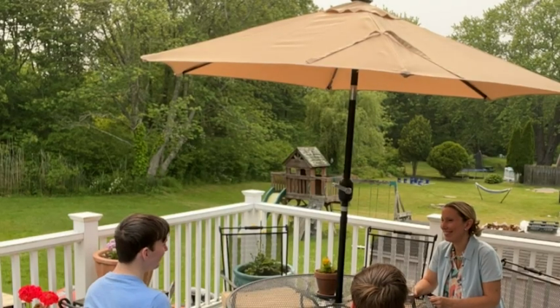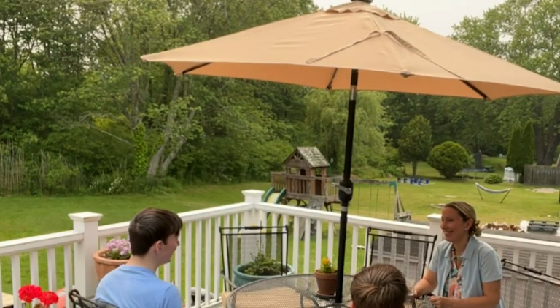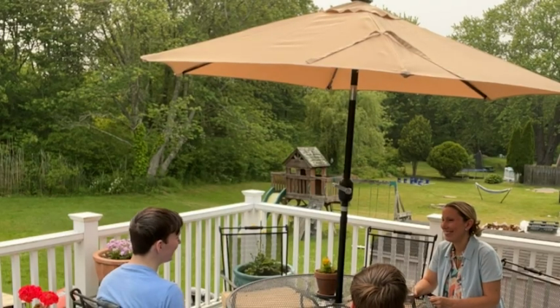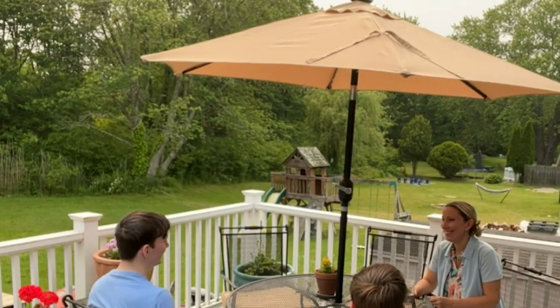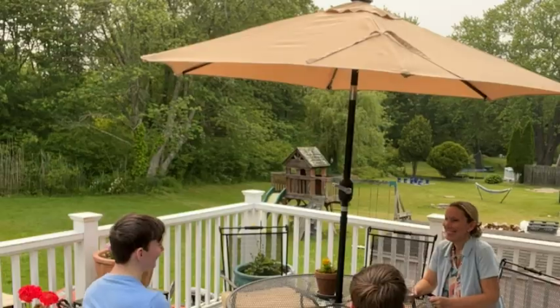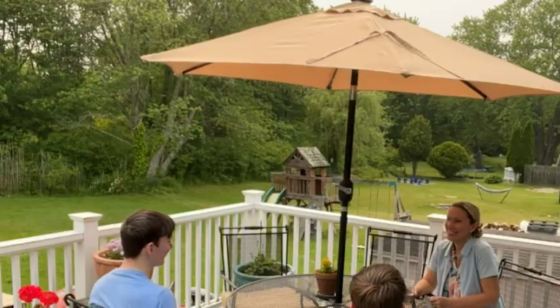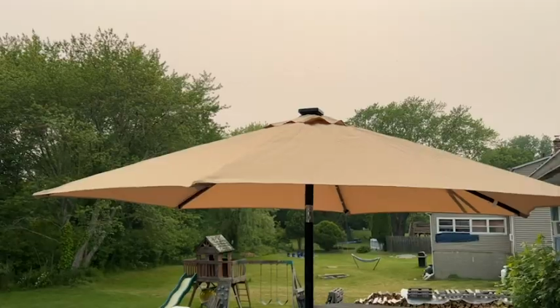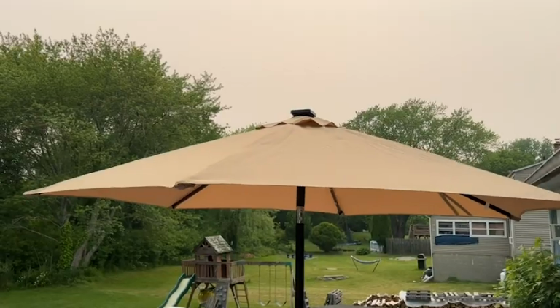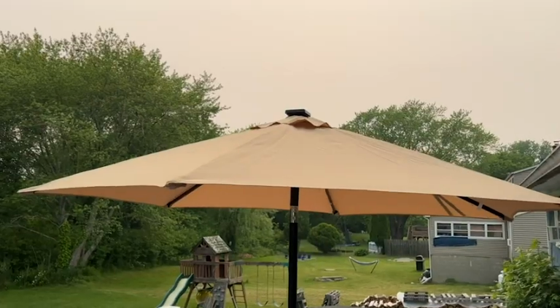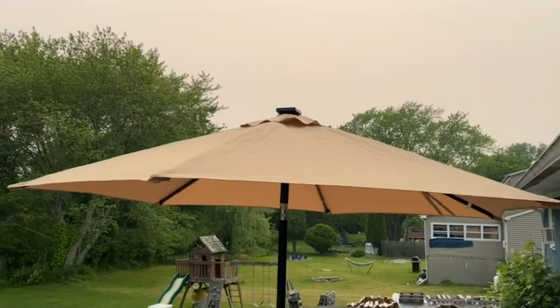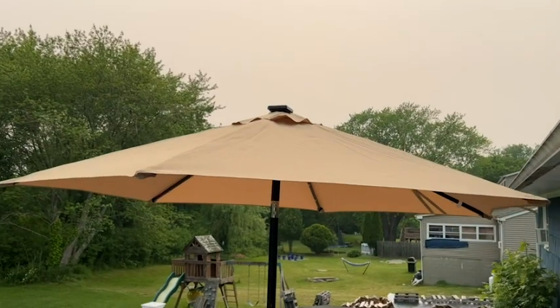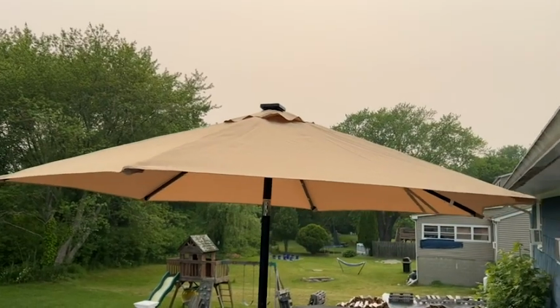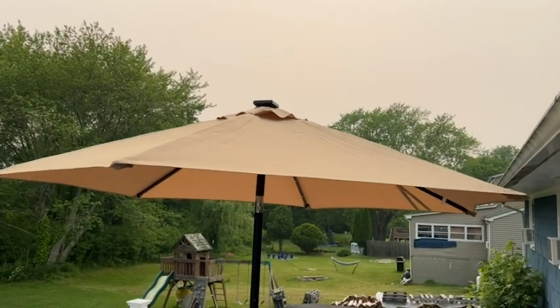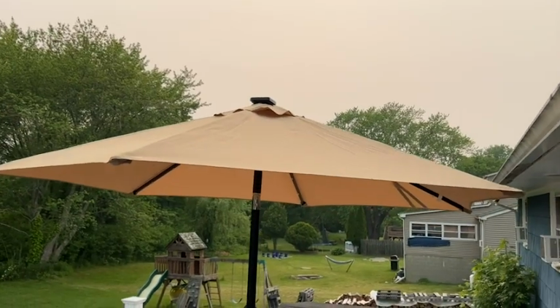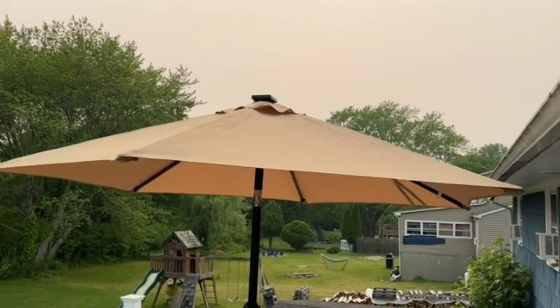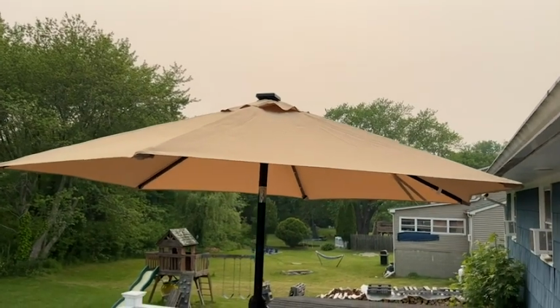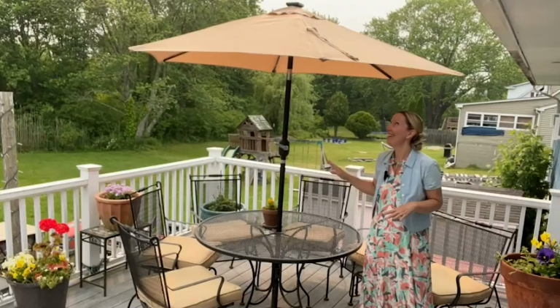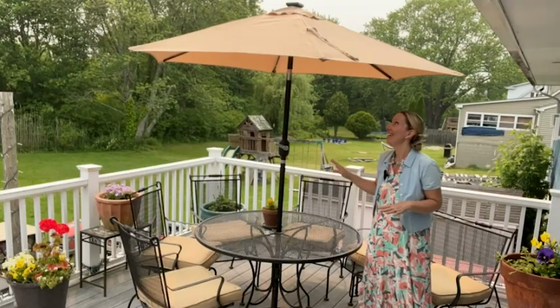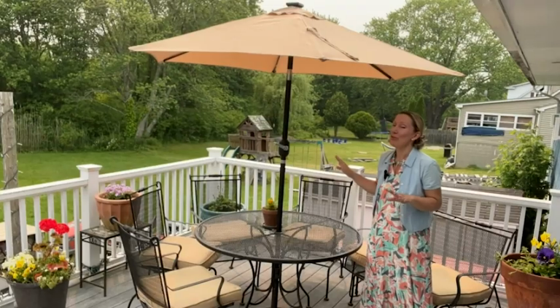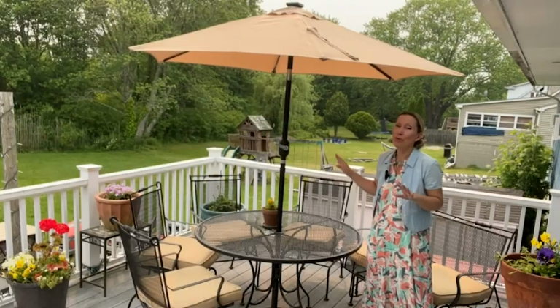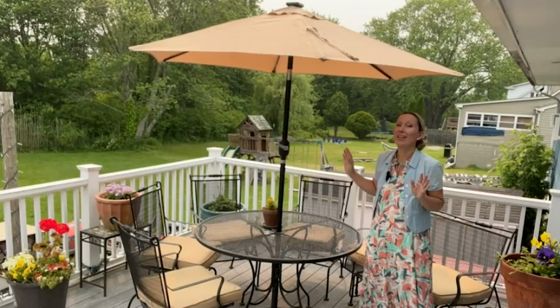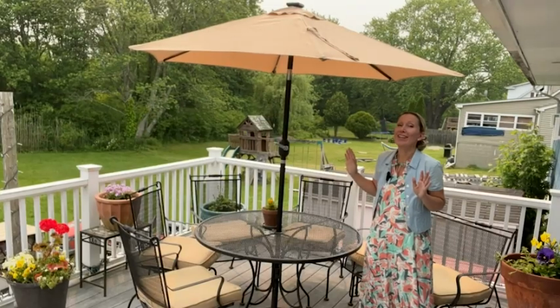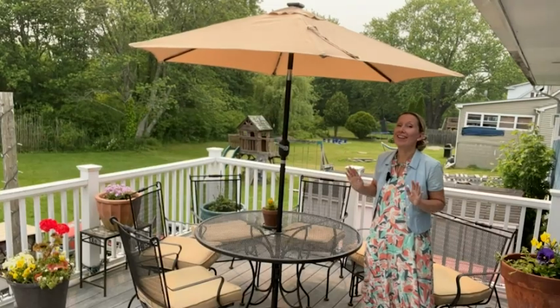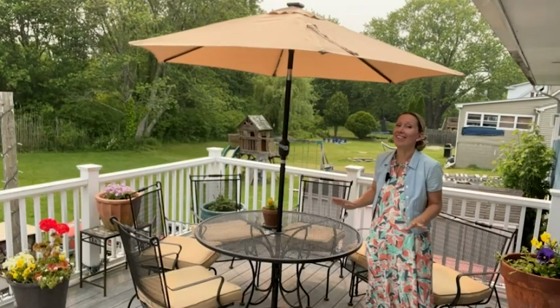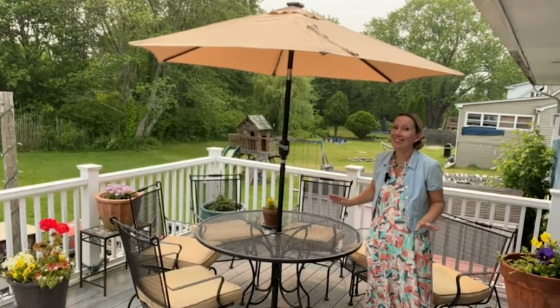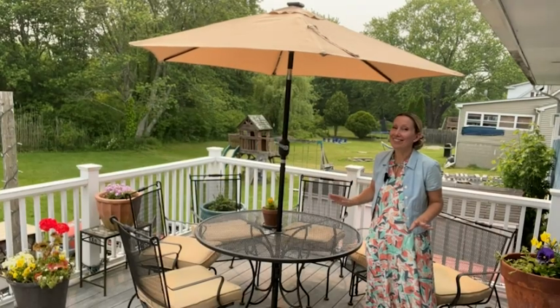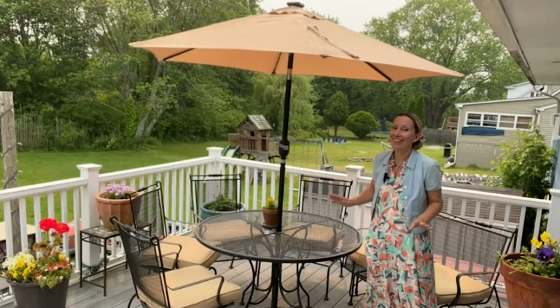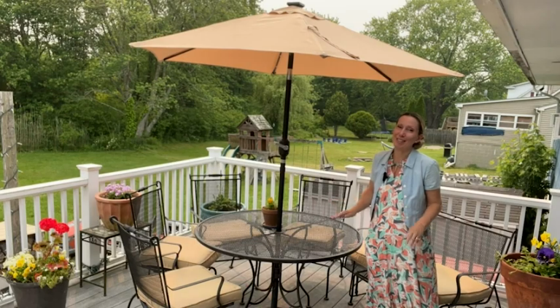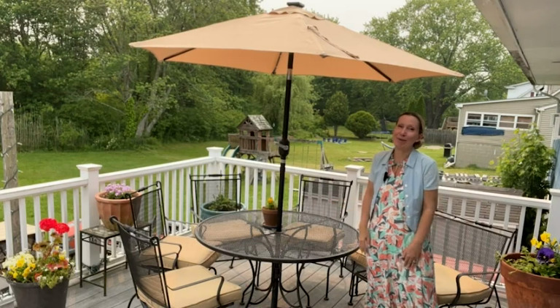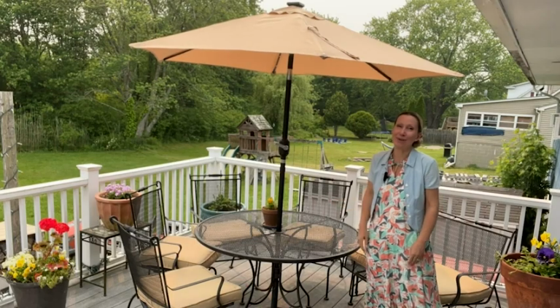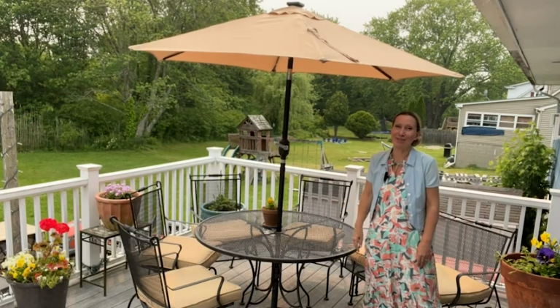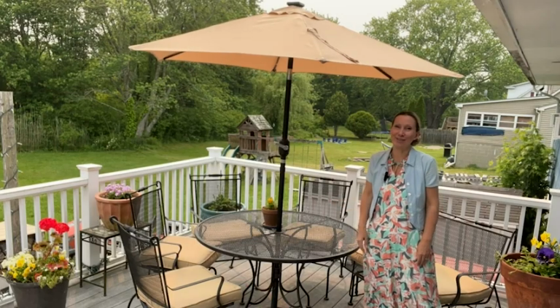Start making some beautiful outdoor memories with those you love with this Yahitech umbrella — you will love it. And that's my point of view.